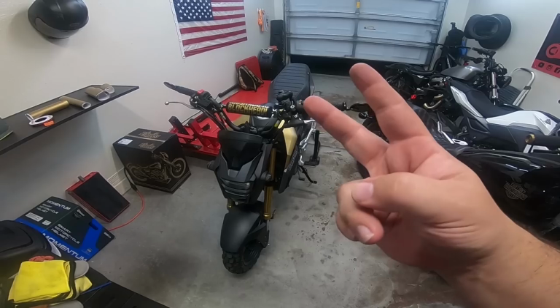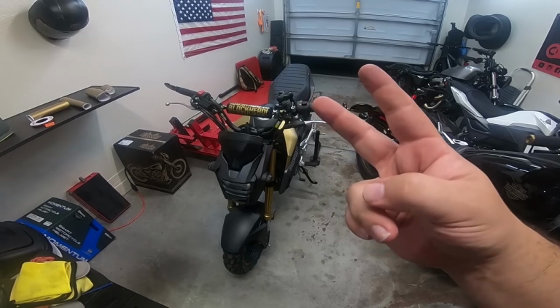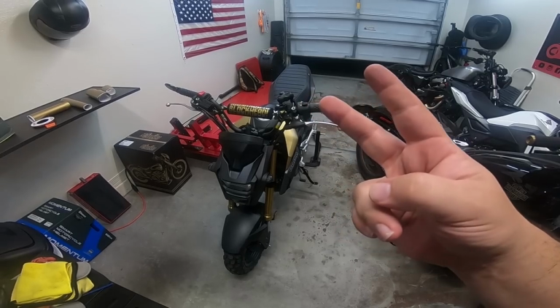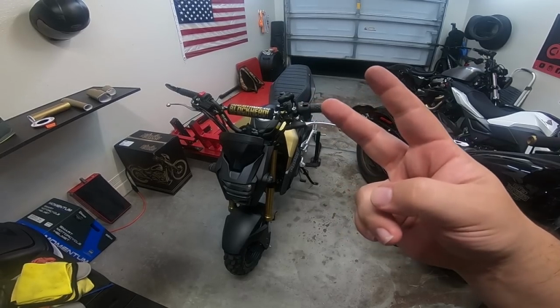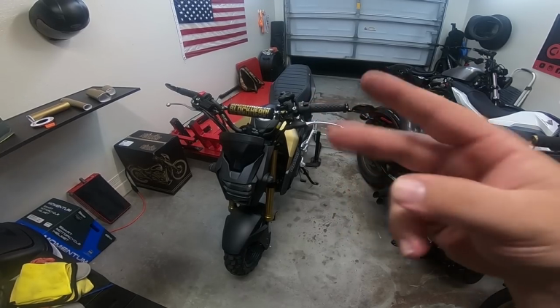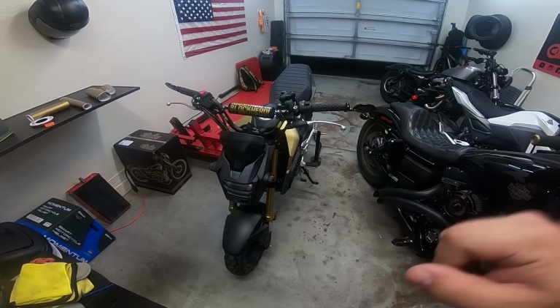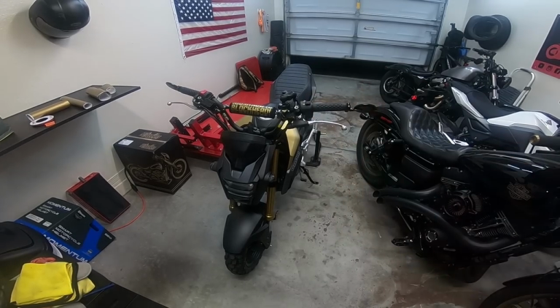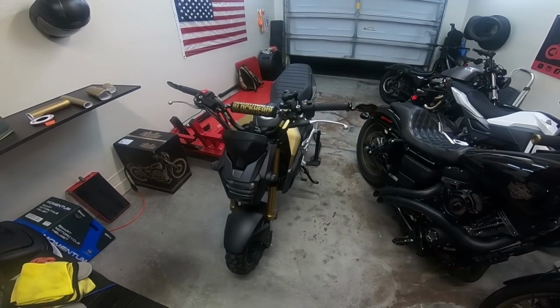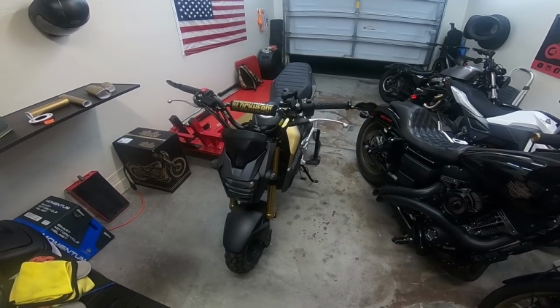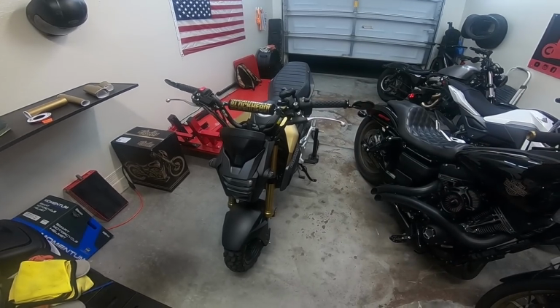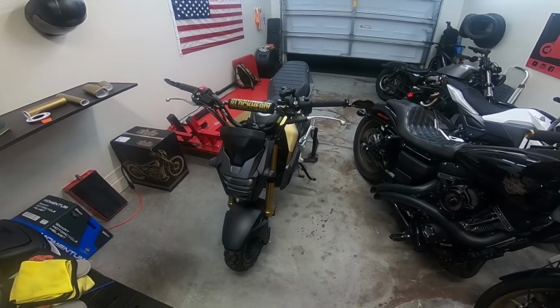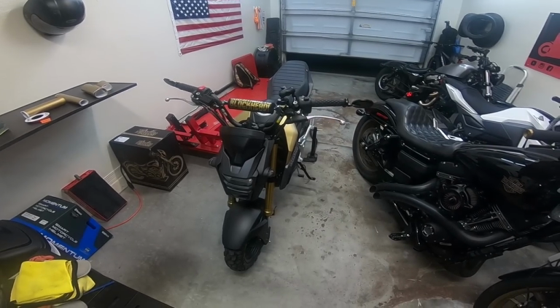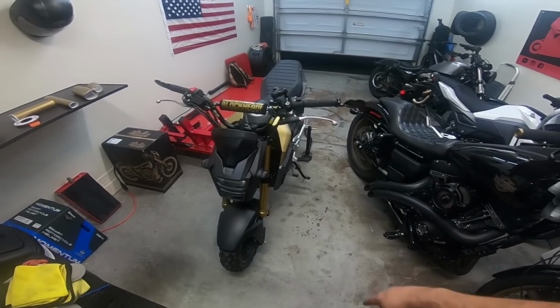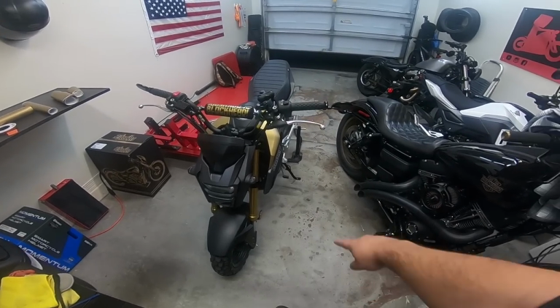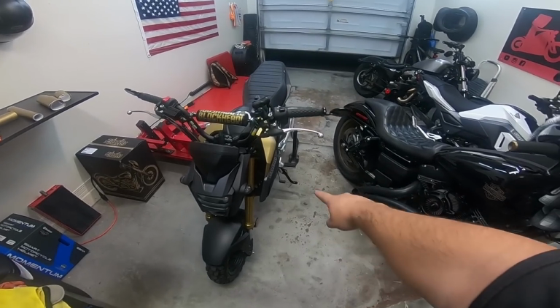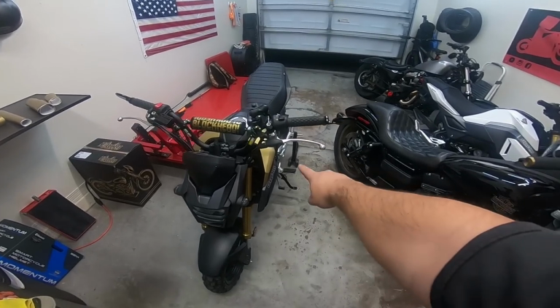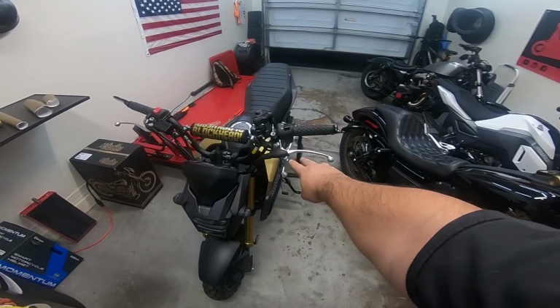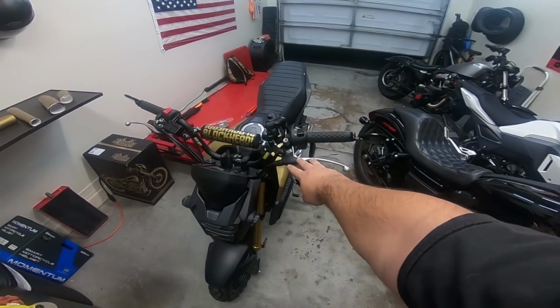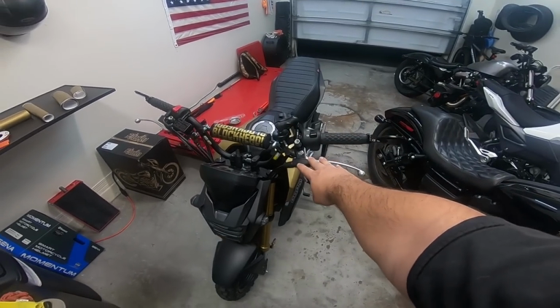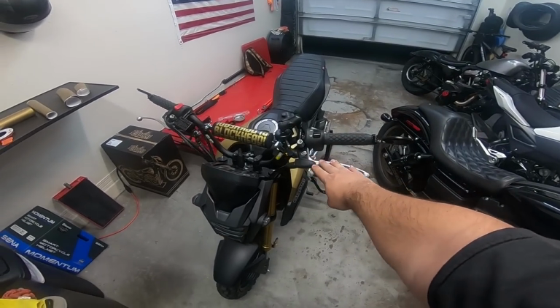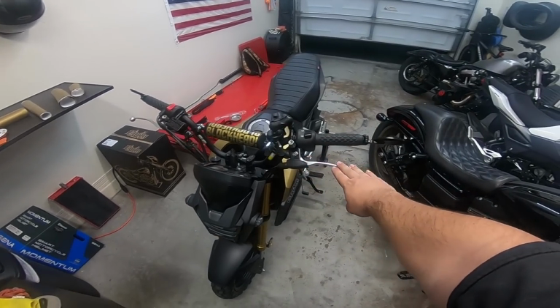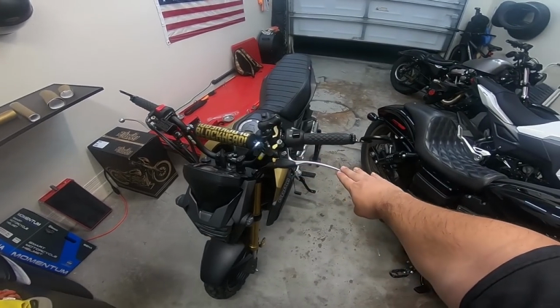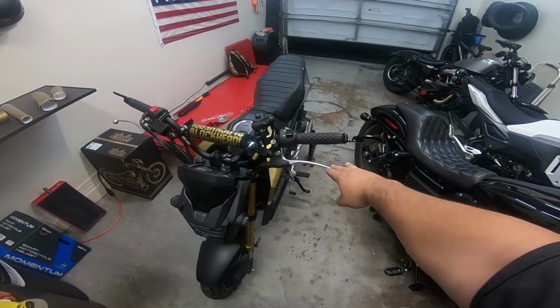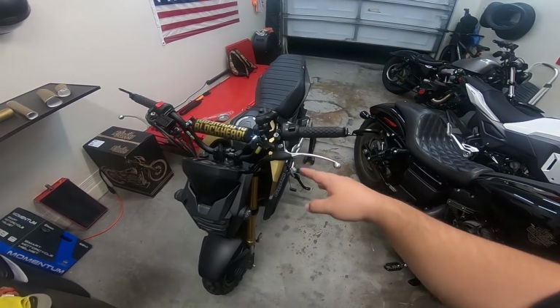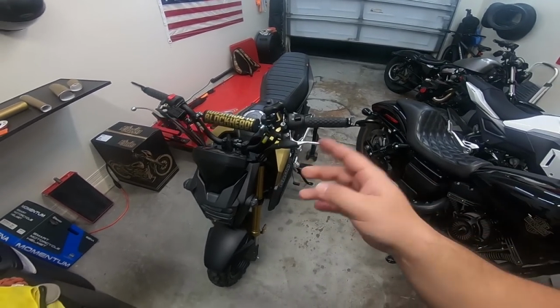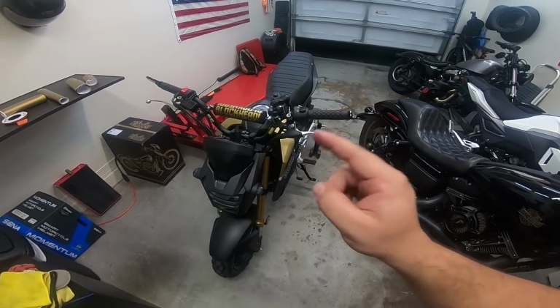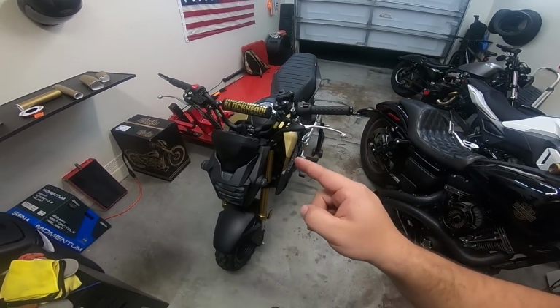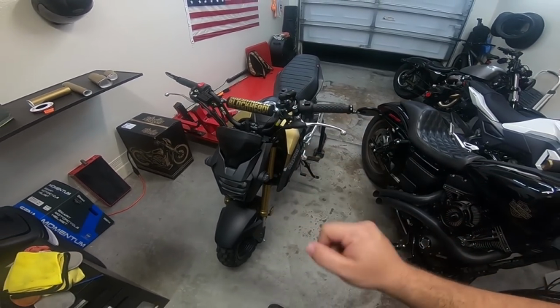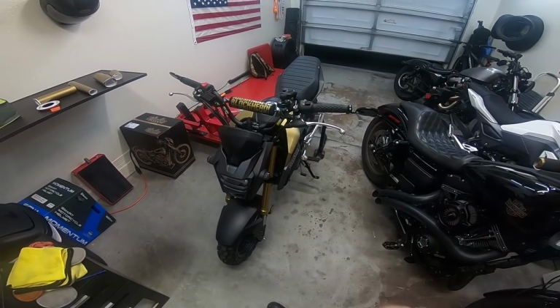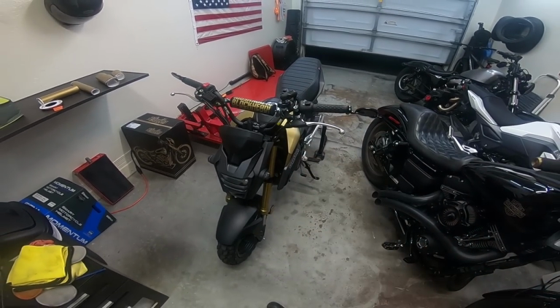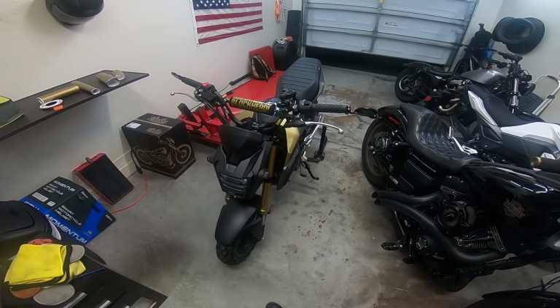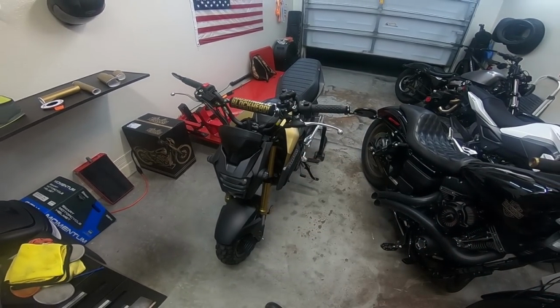What's up, blackheads? Today we're going to be installing some new levers on the Honda Grom.